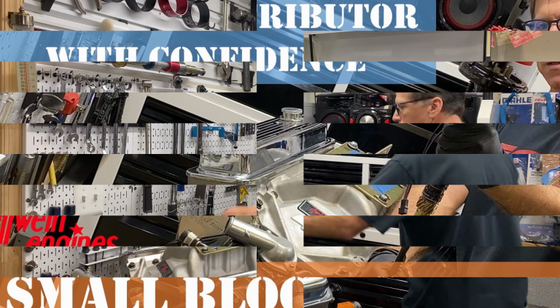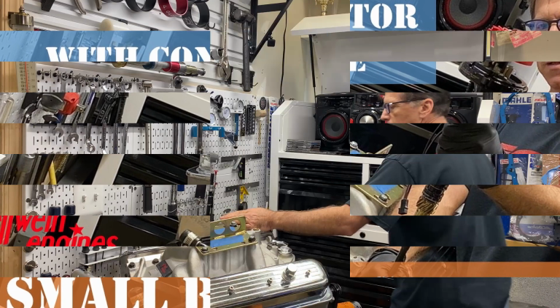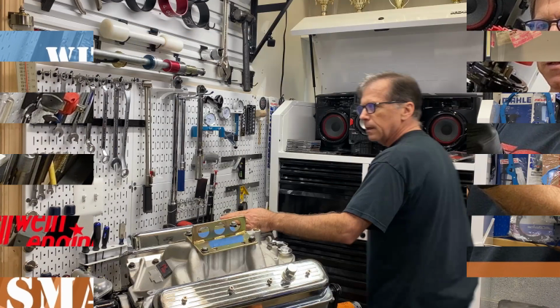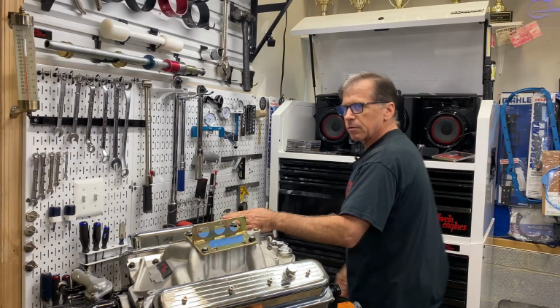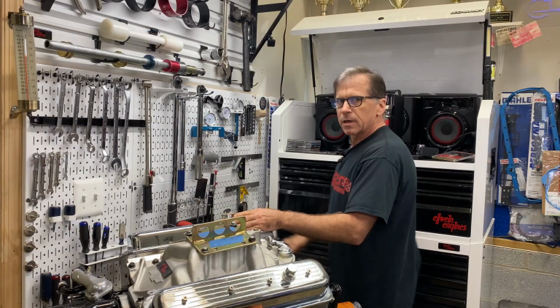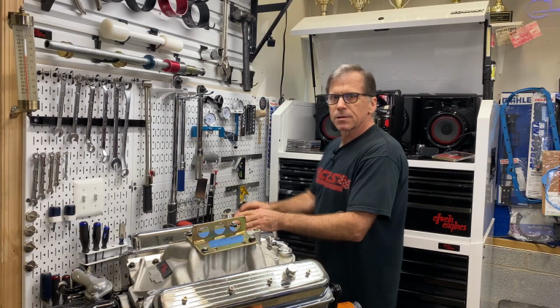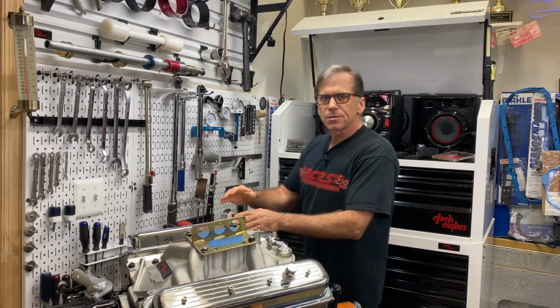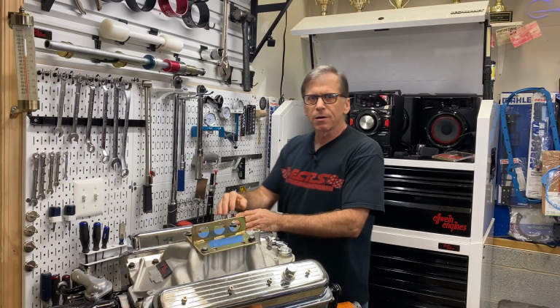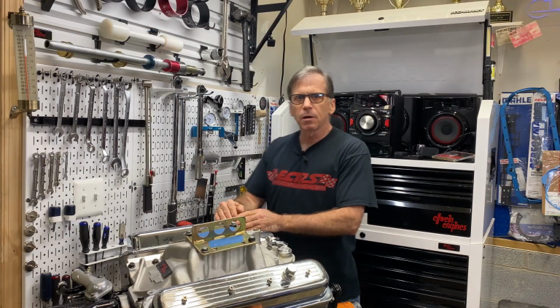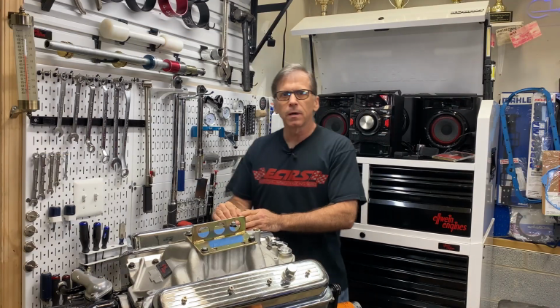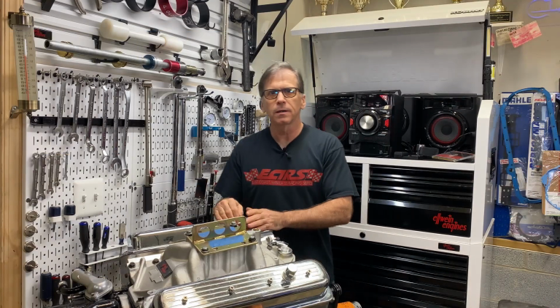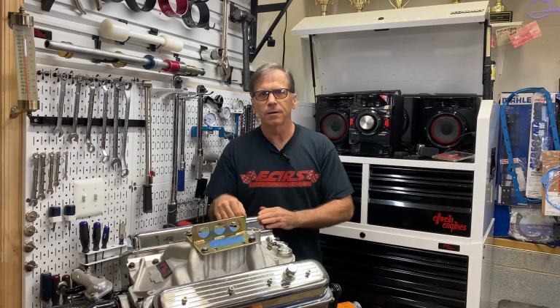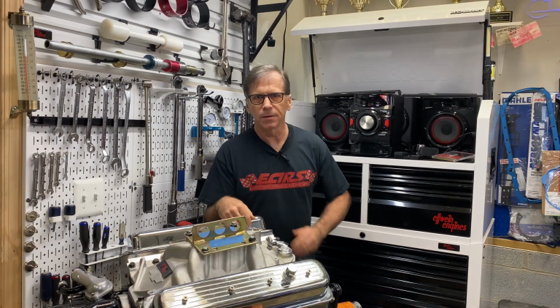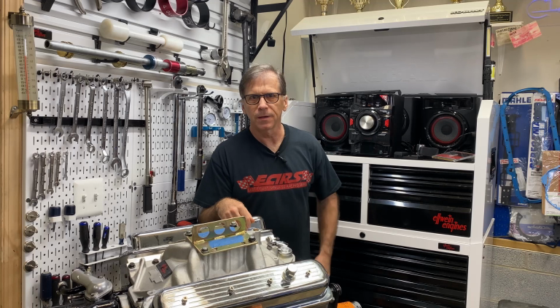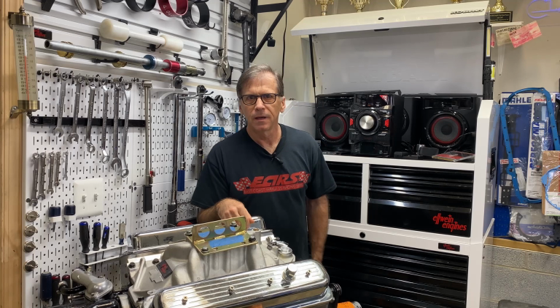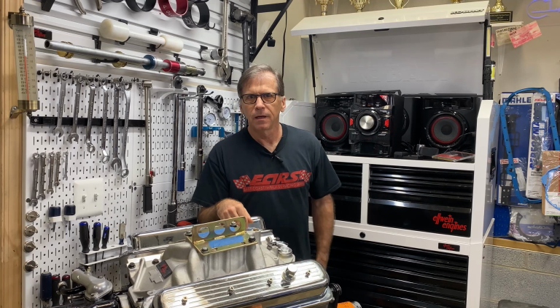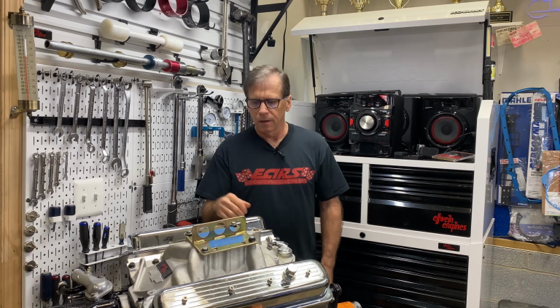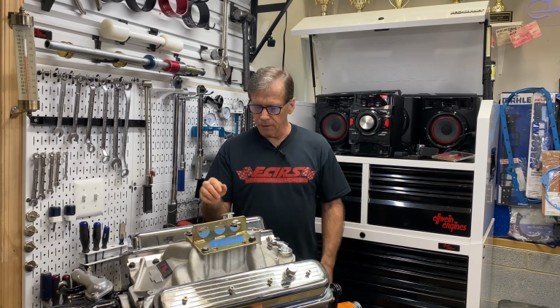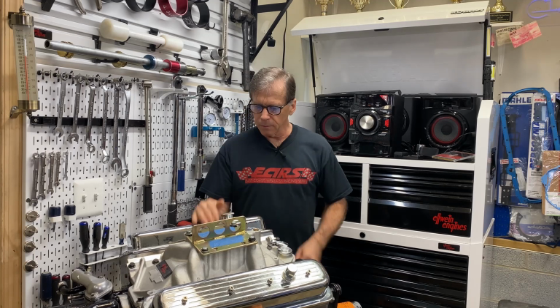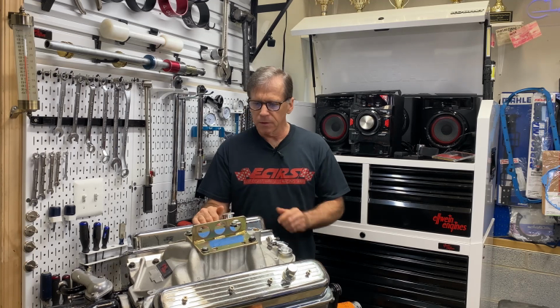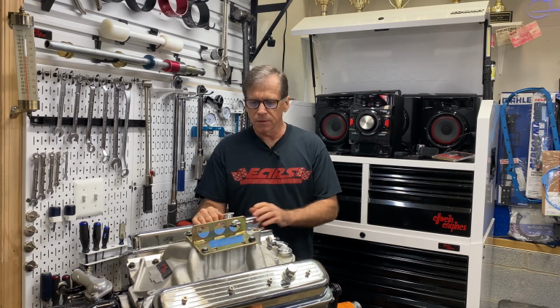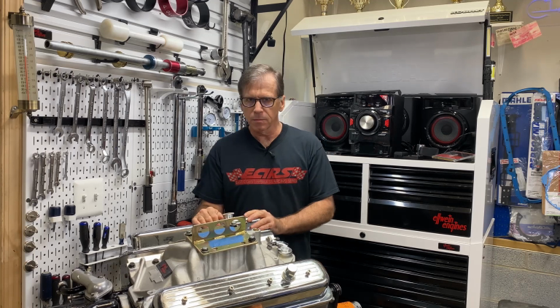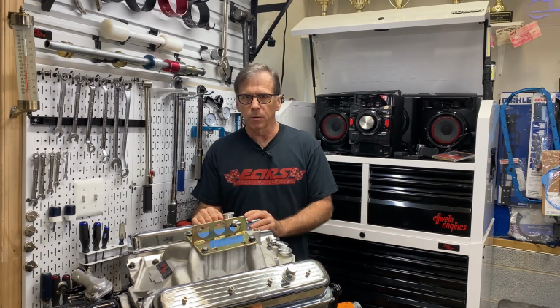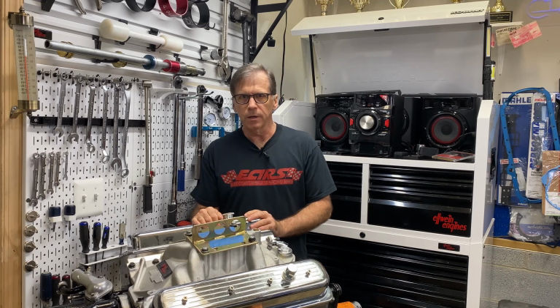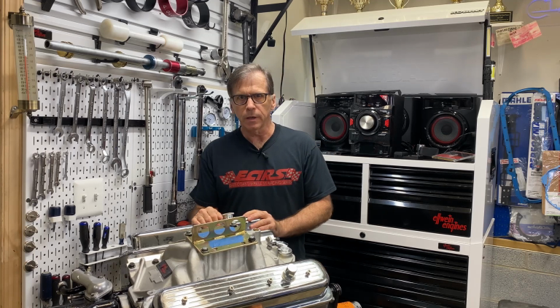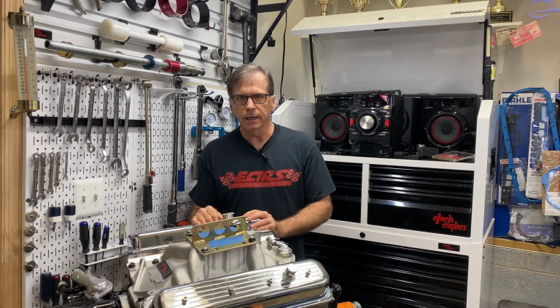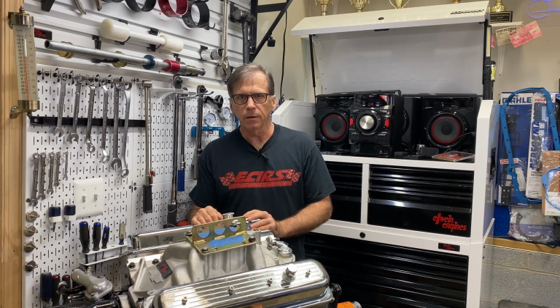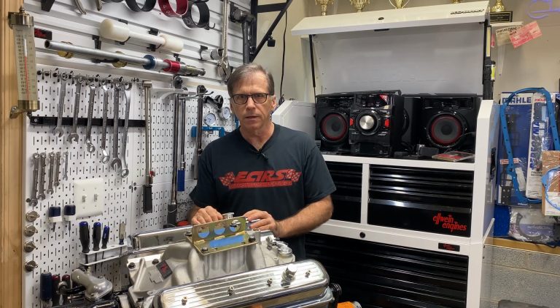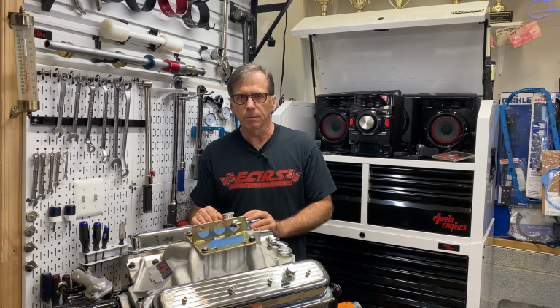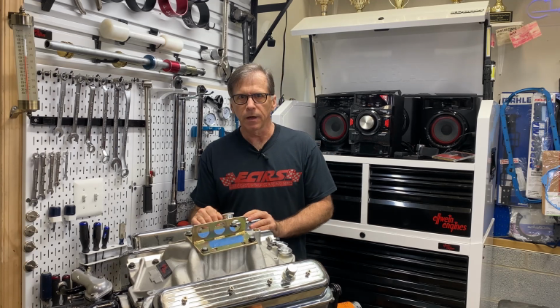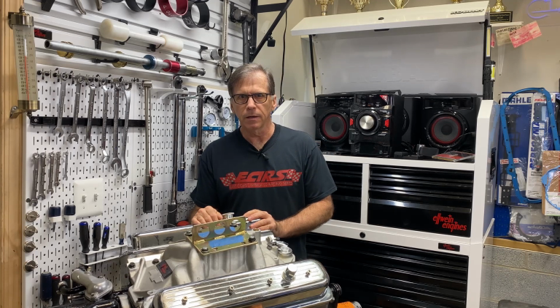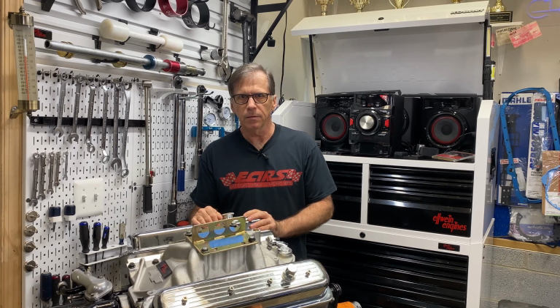Hey everybody, this is Carl Elwine. How you doing? Alright, I'm going to use this motor here, ERE number 93.